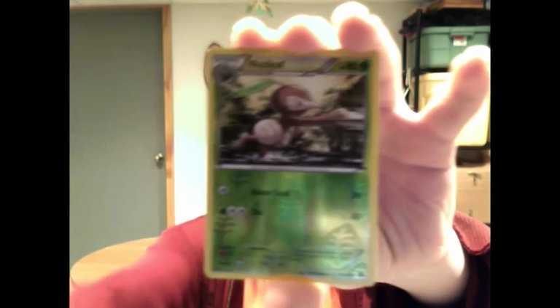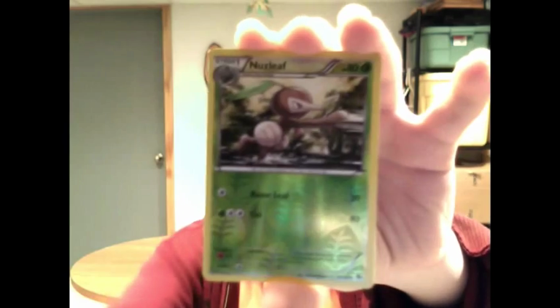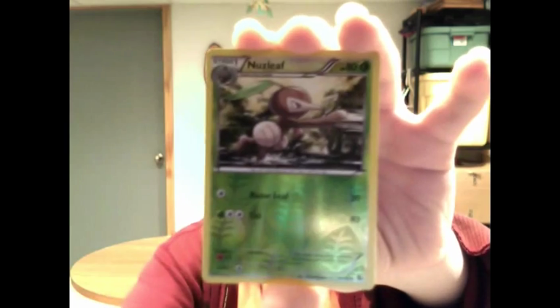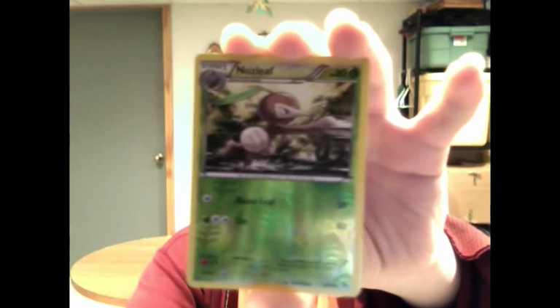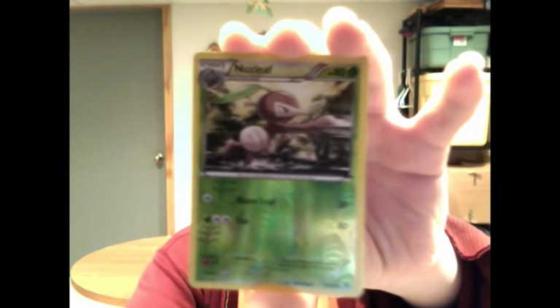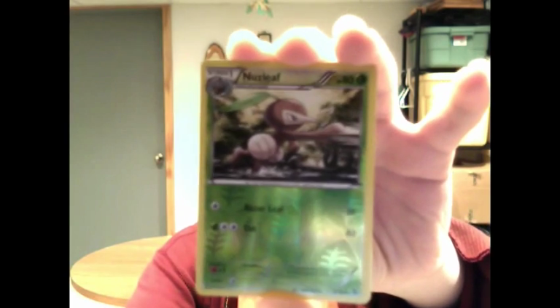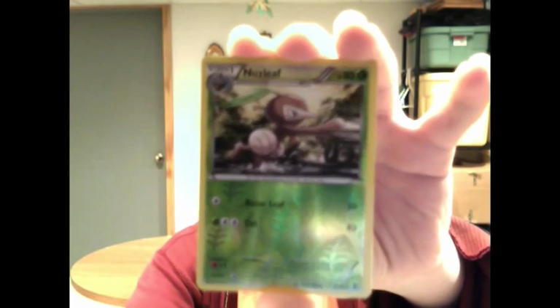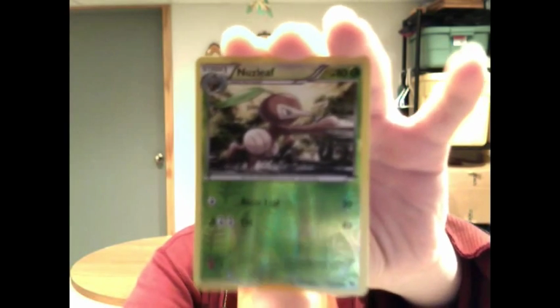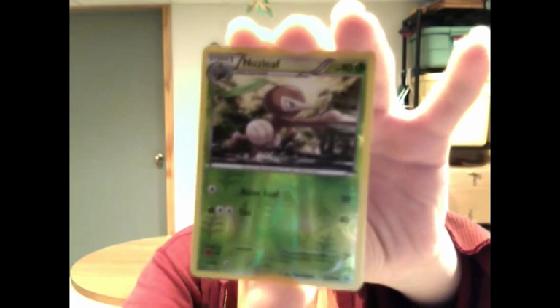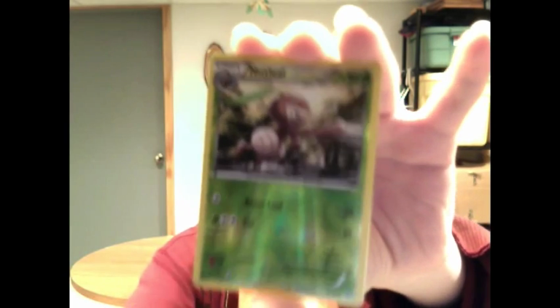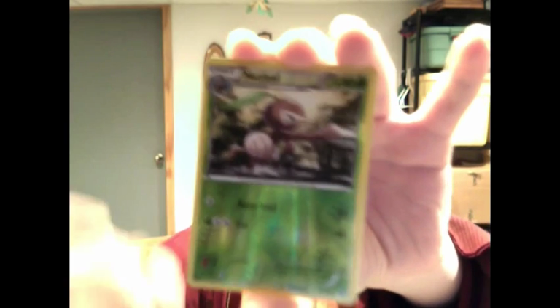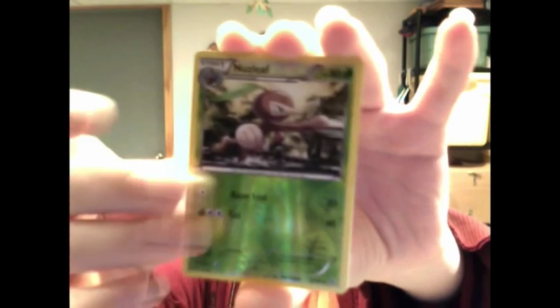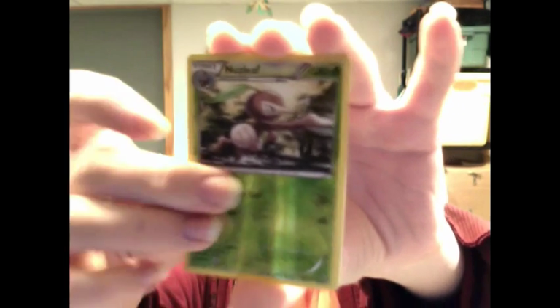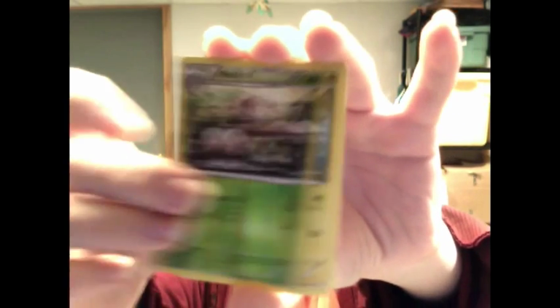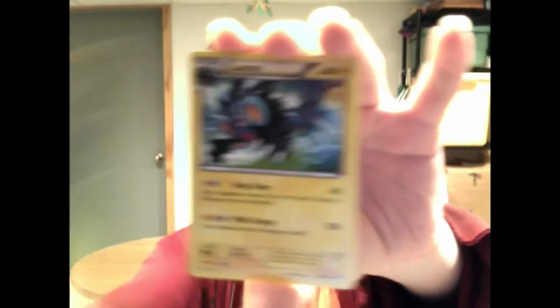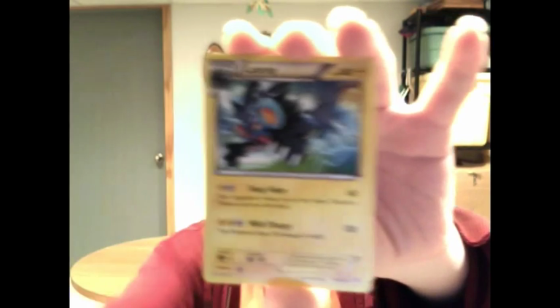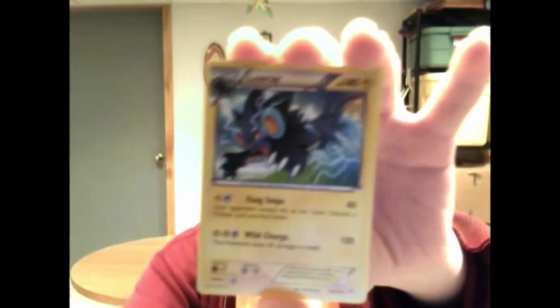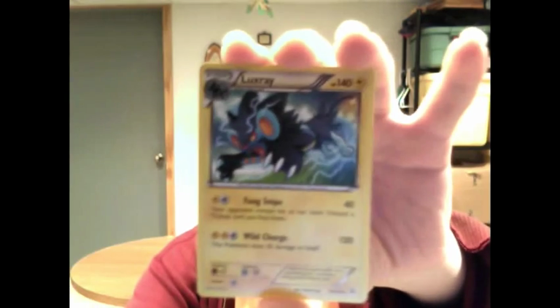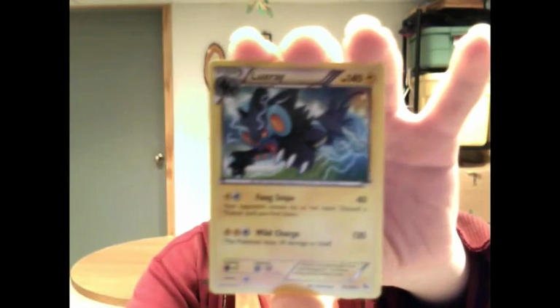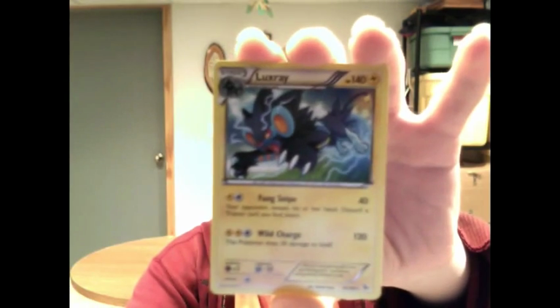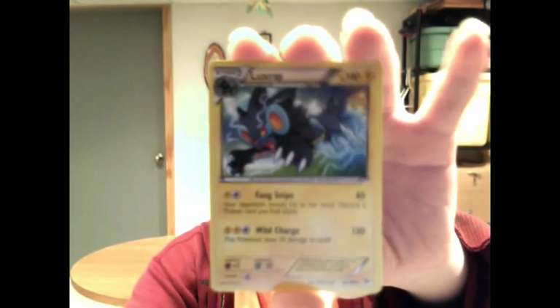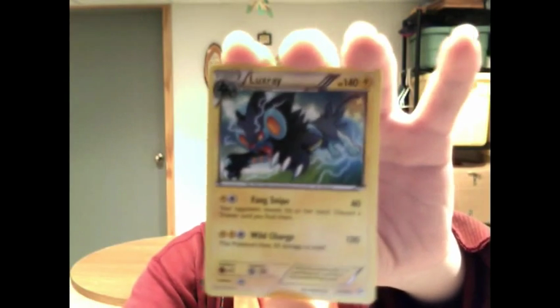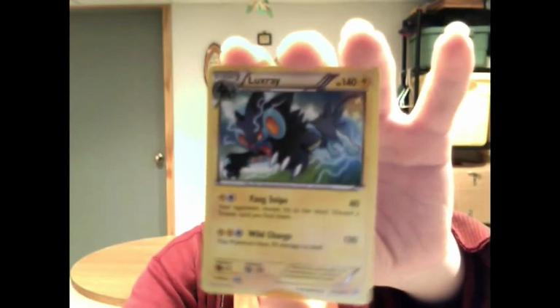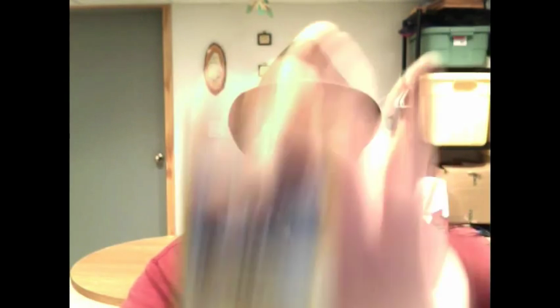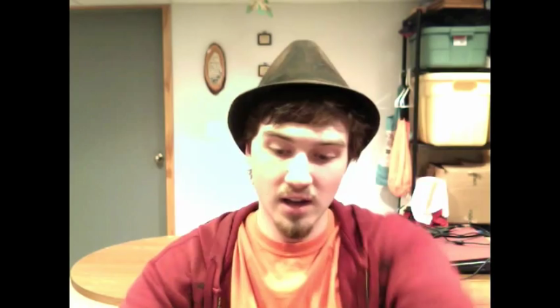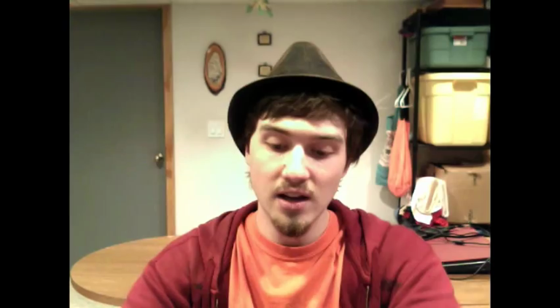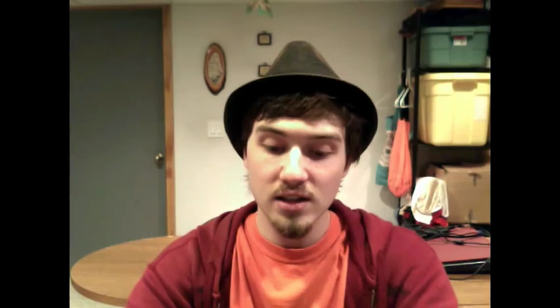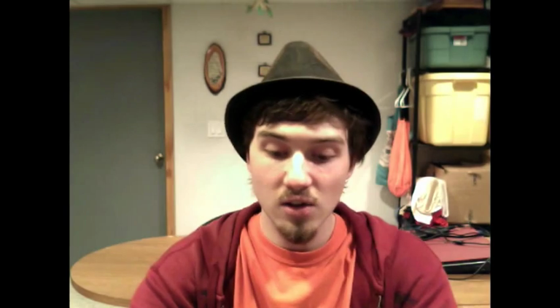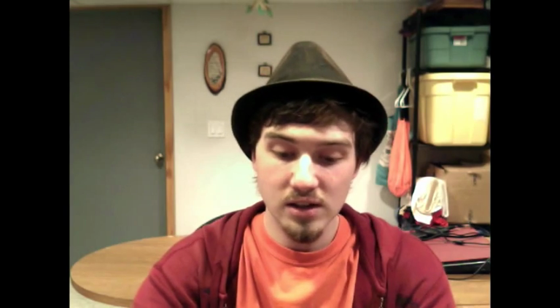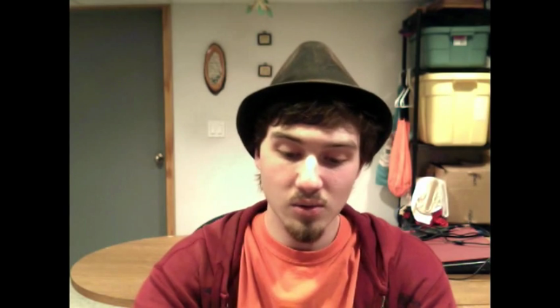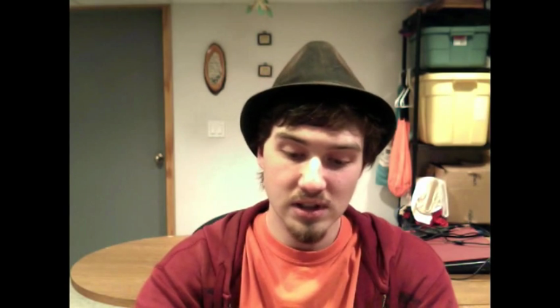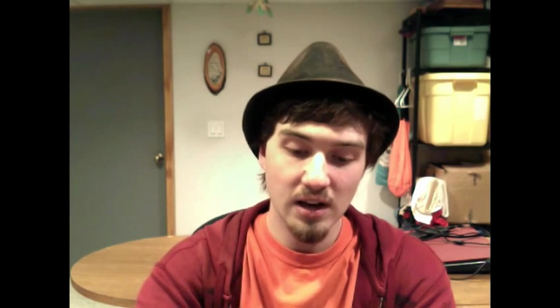The Reverse Holo is a Nuzleaf, and the Rare is Luxray. So that's what was in there.